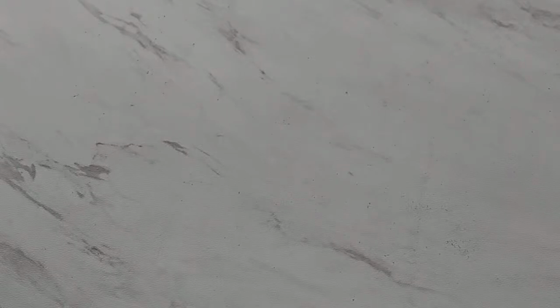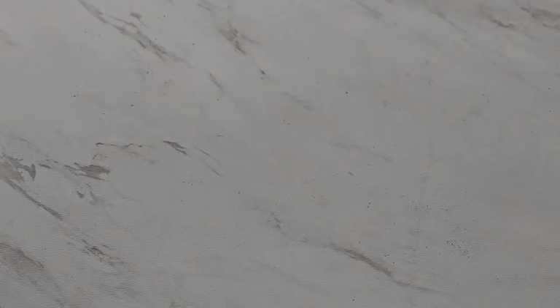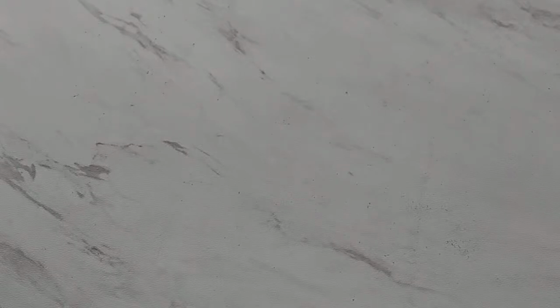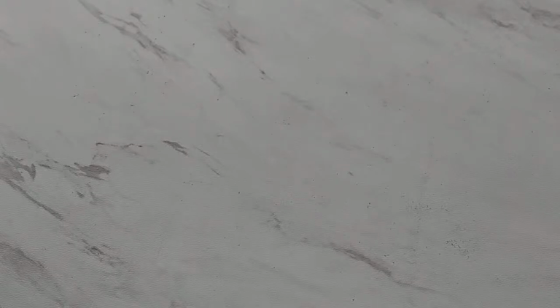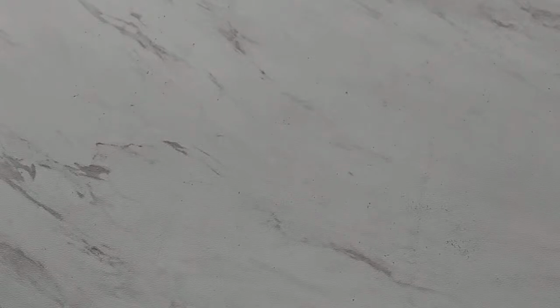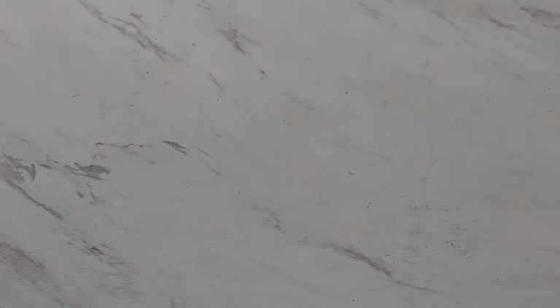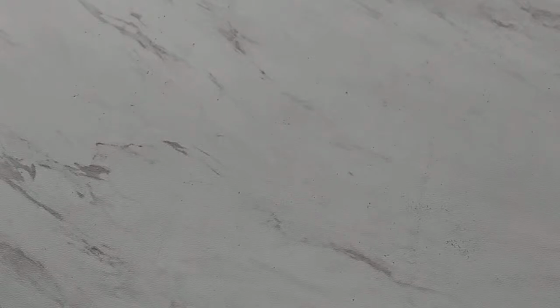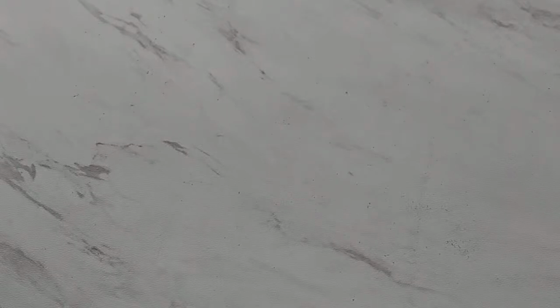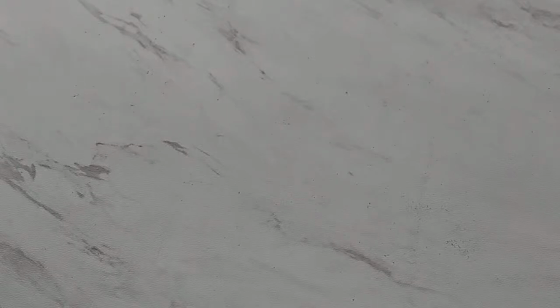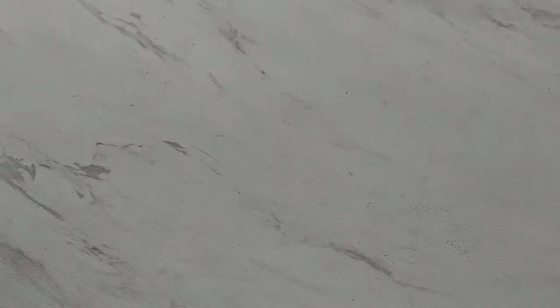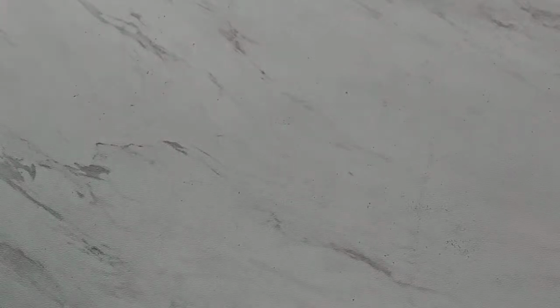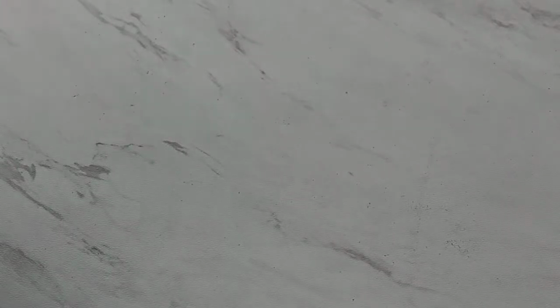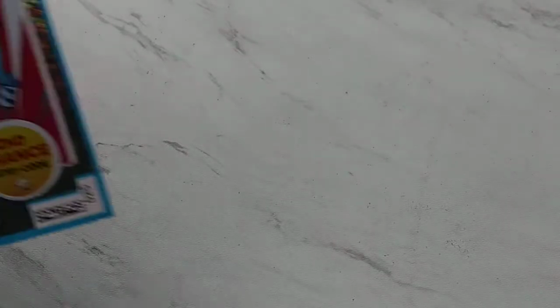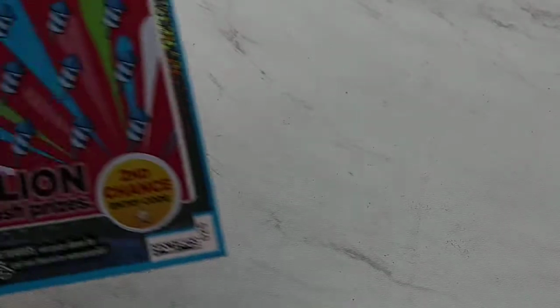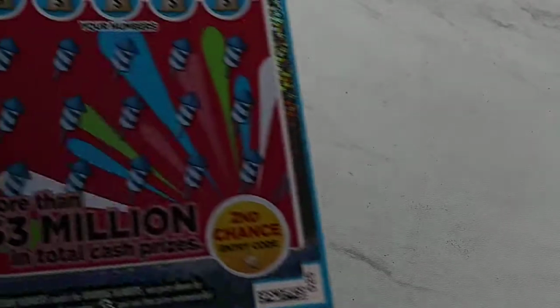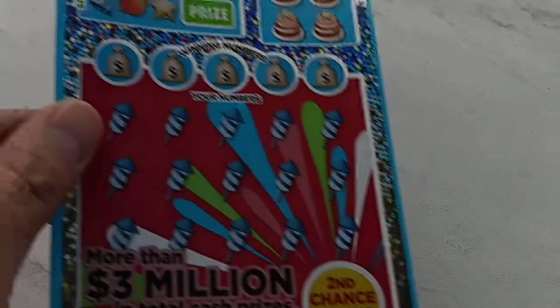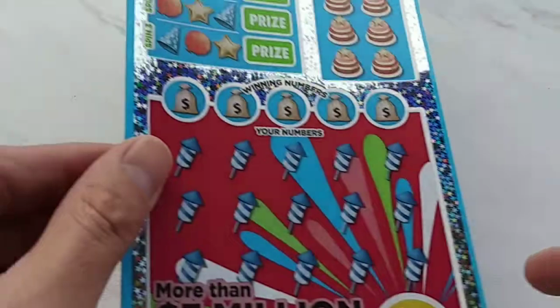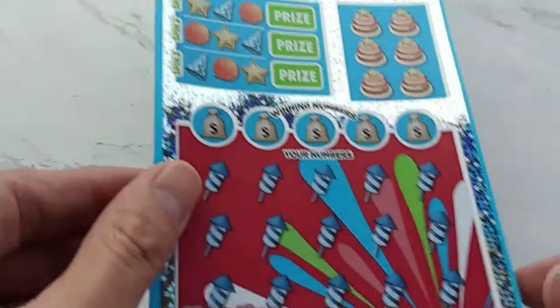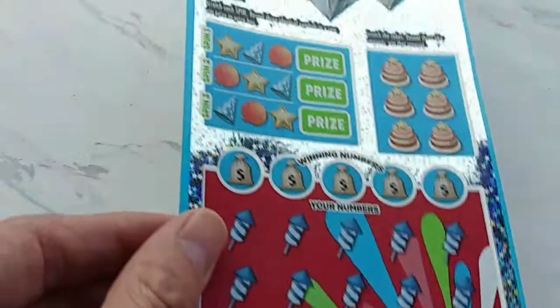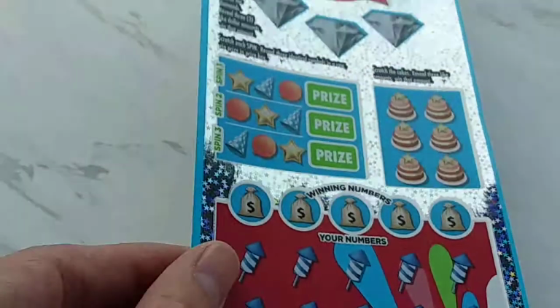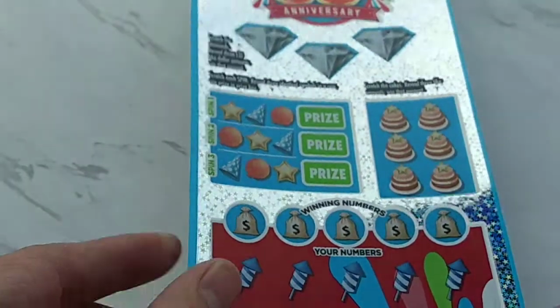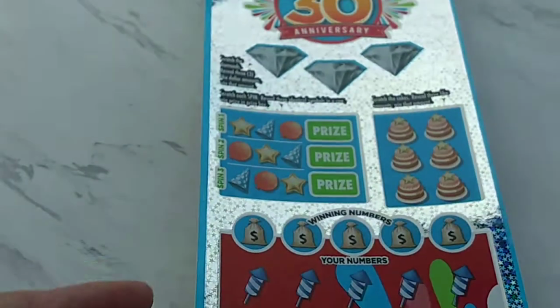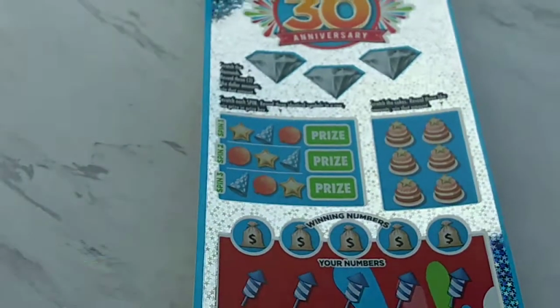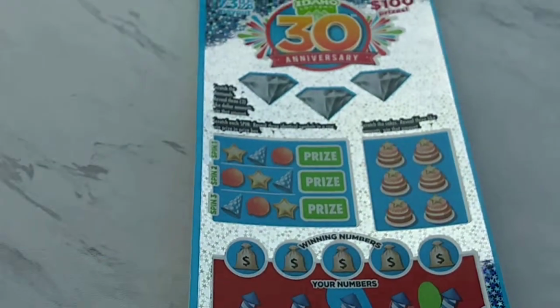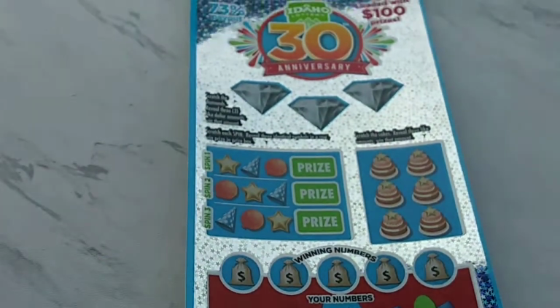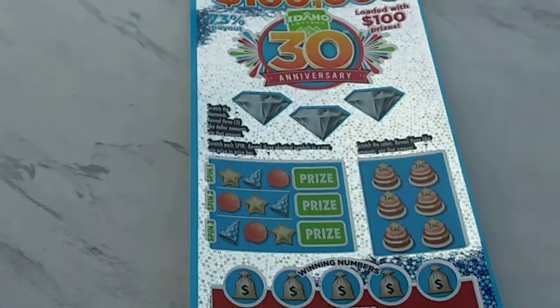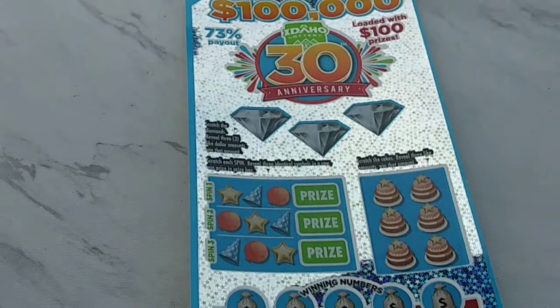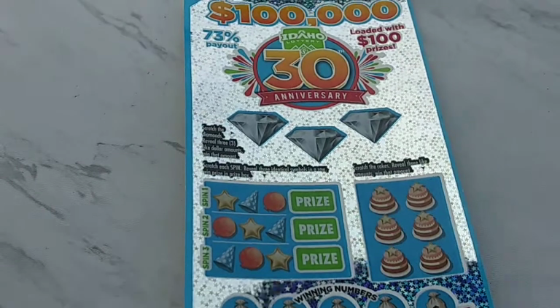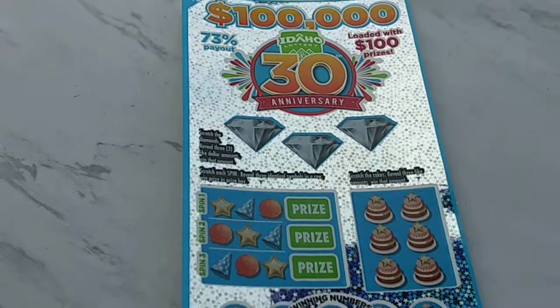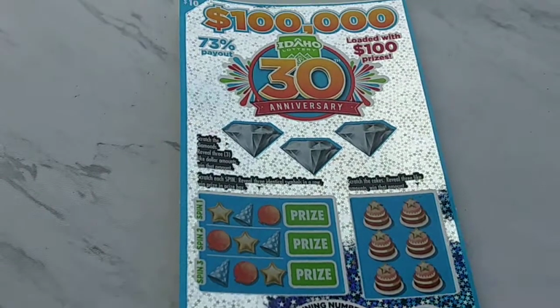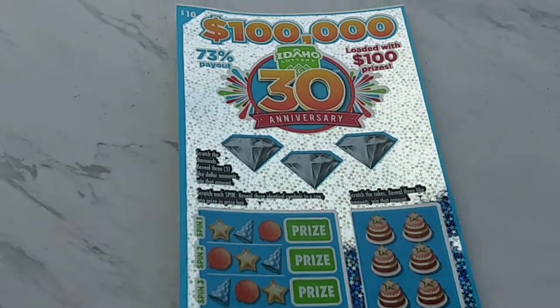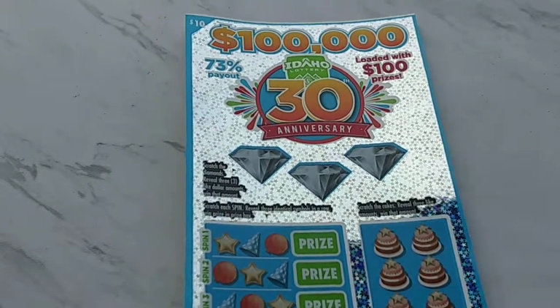What's up, YouTube fans? Idaho Scratcher here once again with another episode of Quick 50-50.